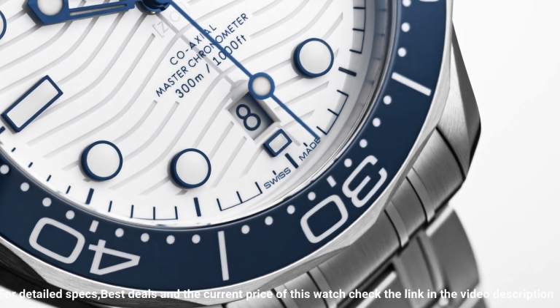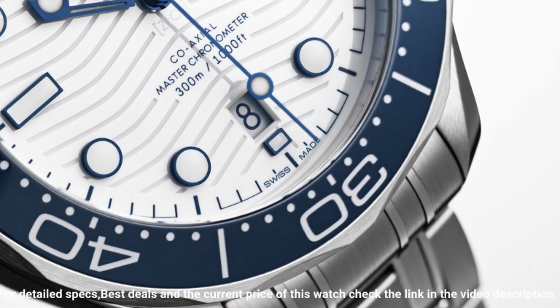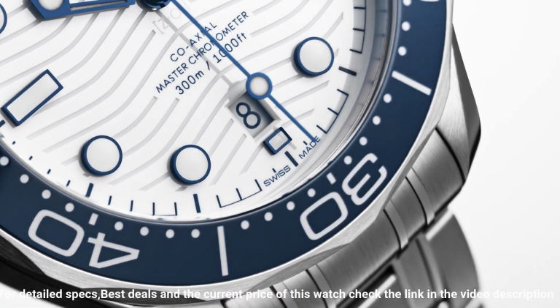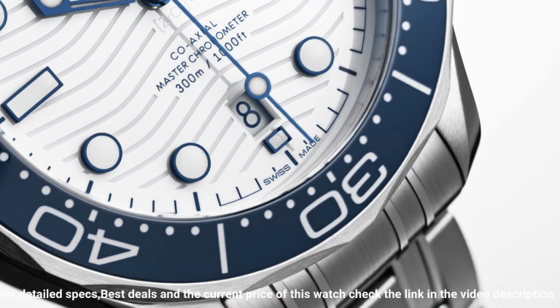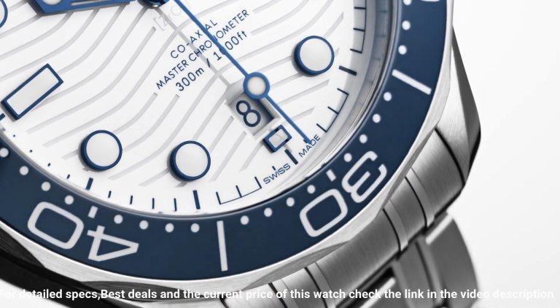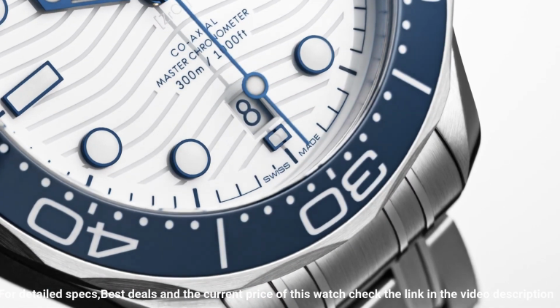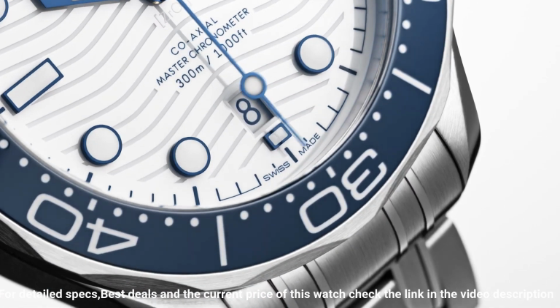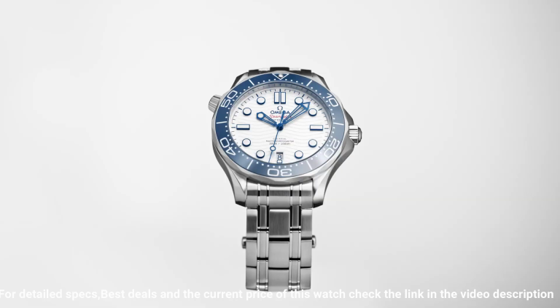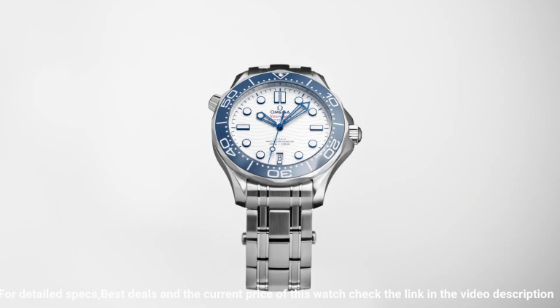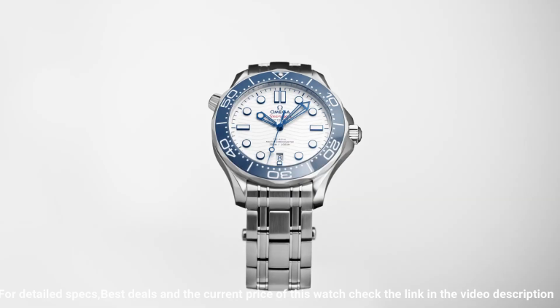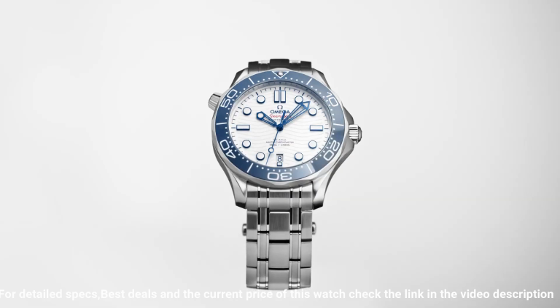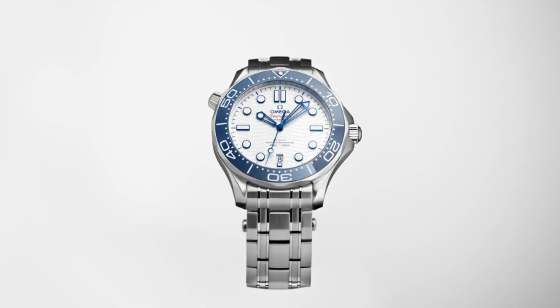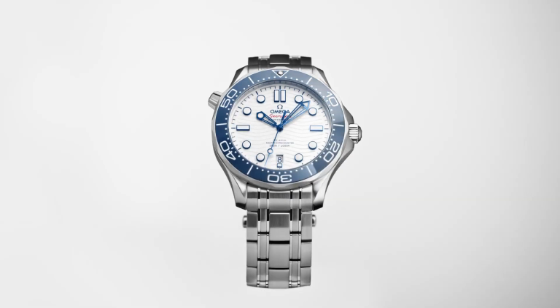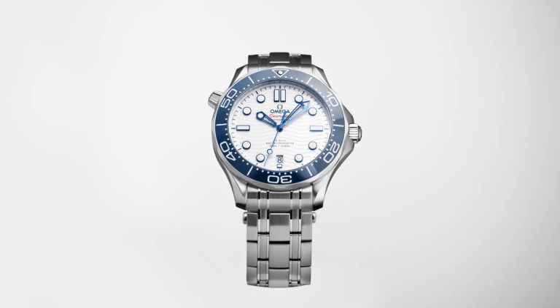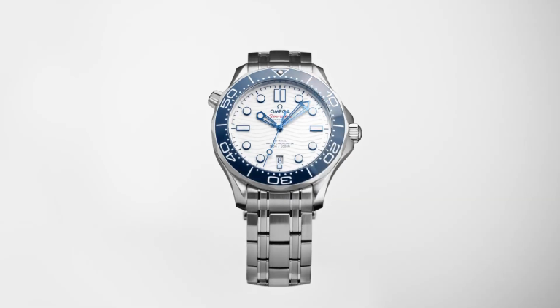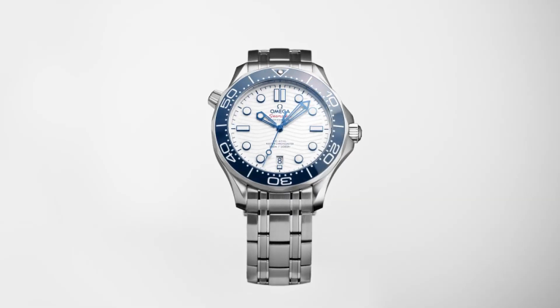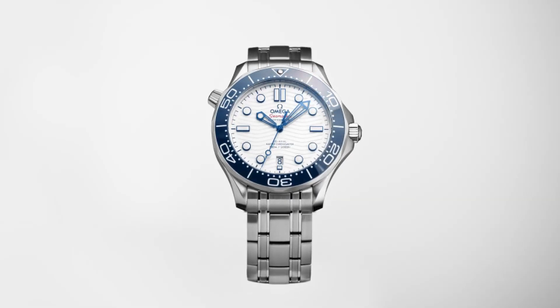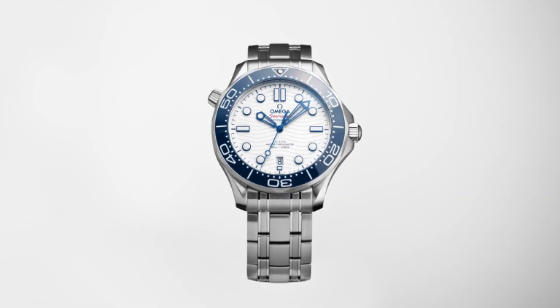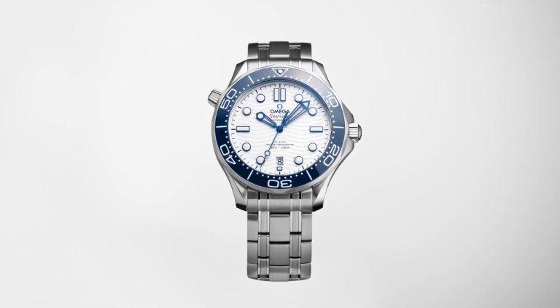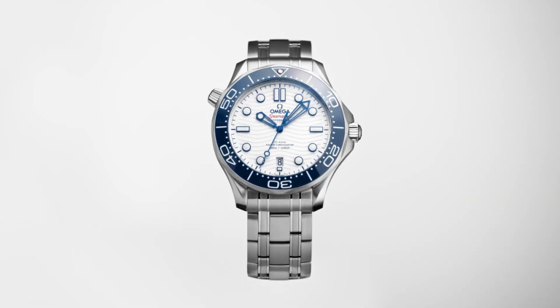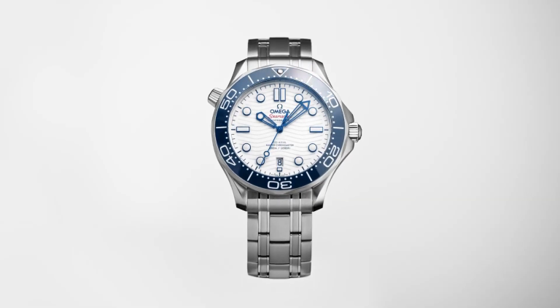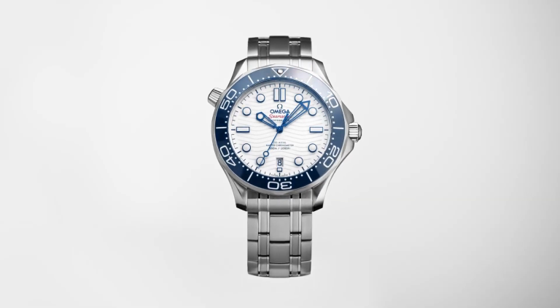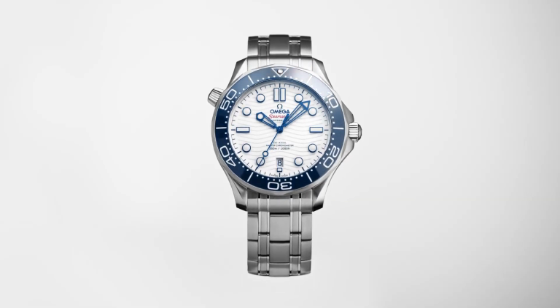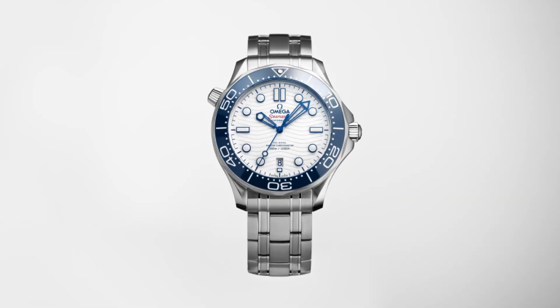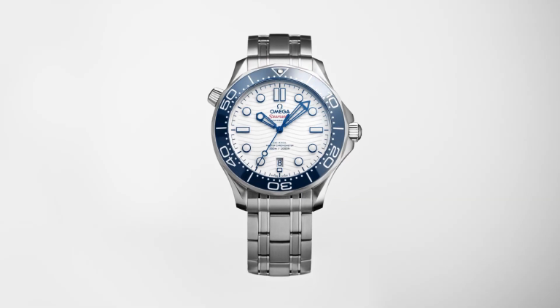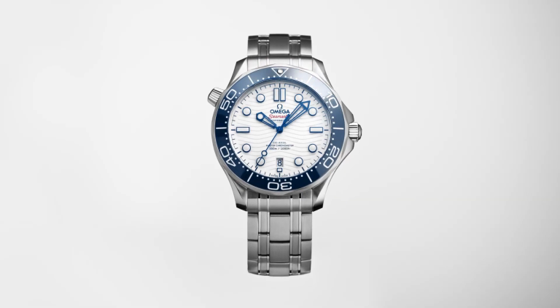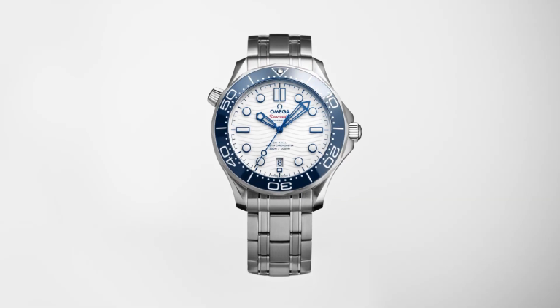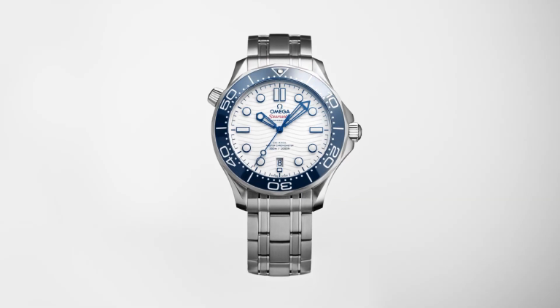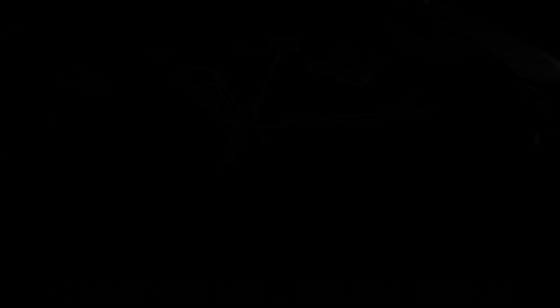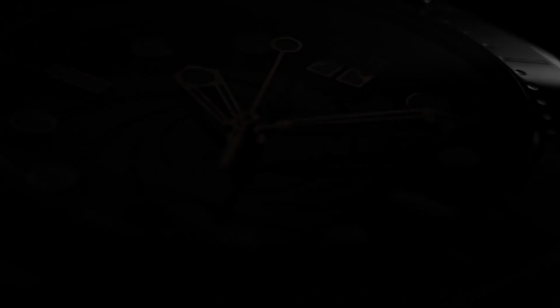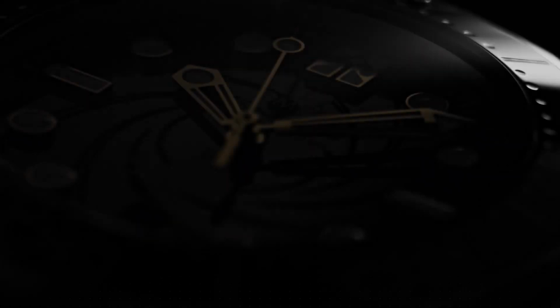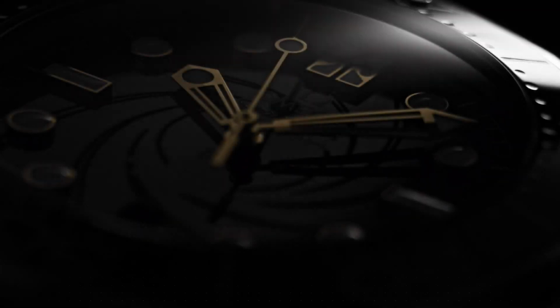Clasp: fold clasp. Functions: date. Number 5.